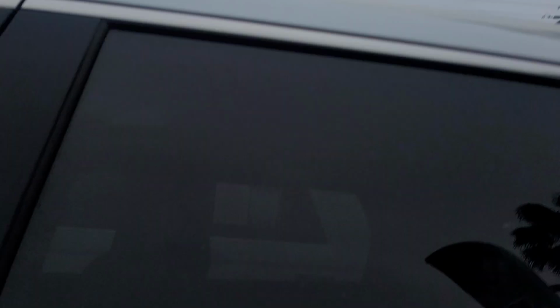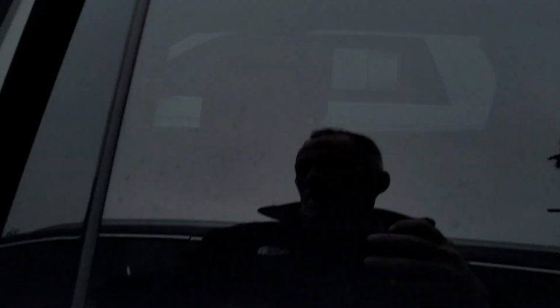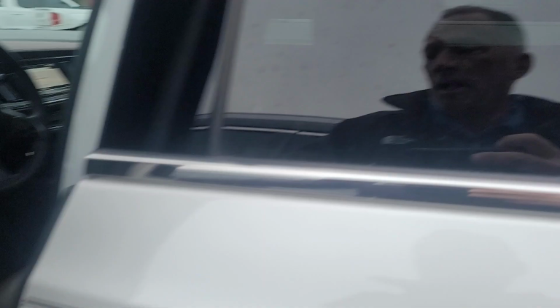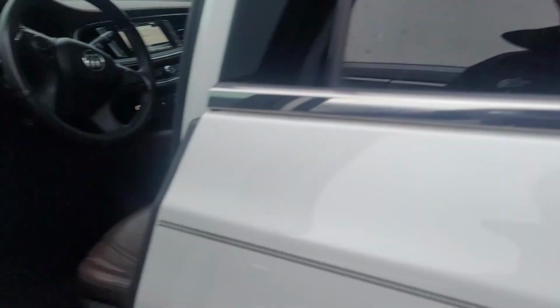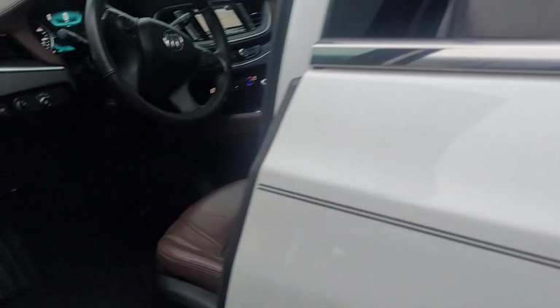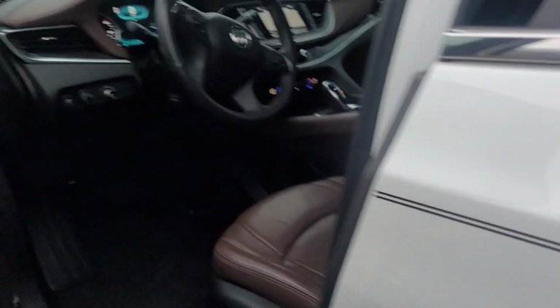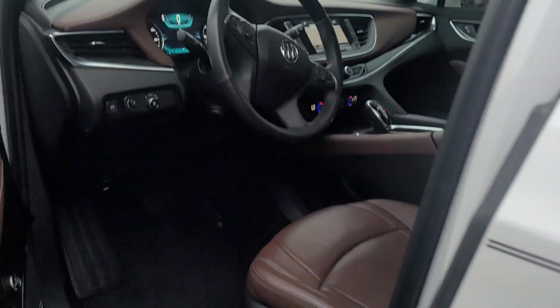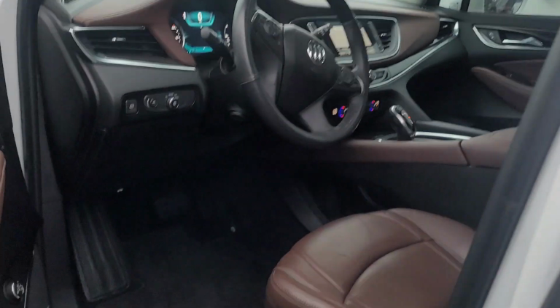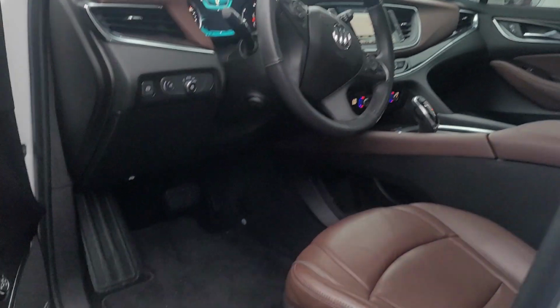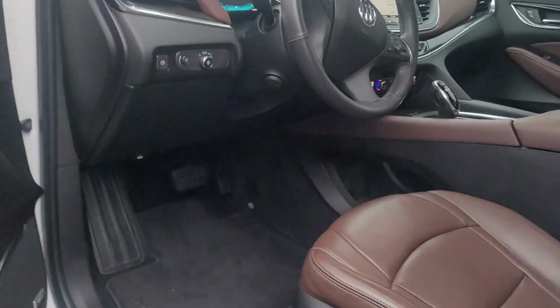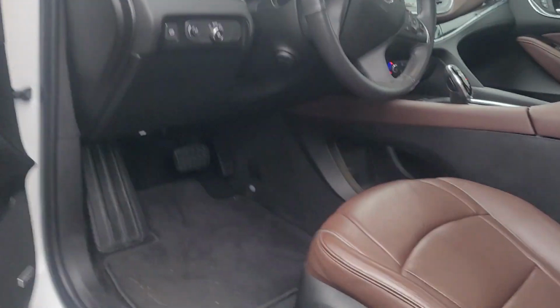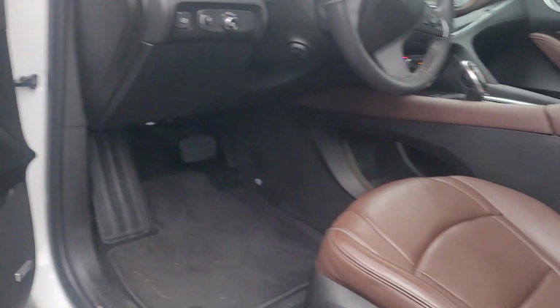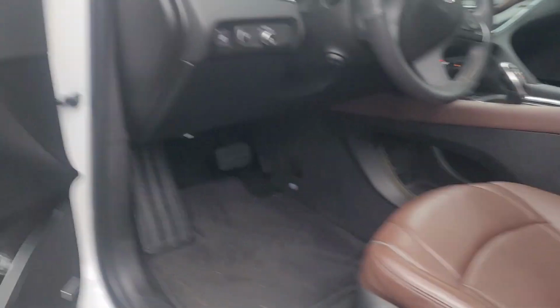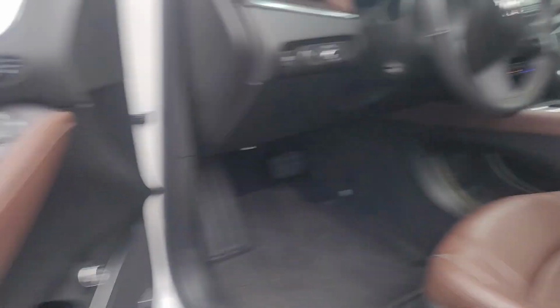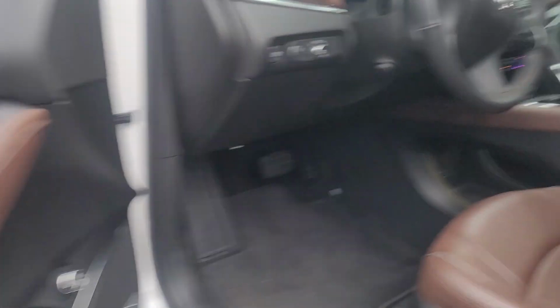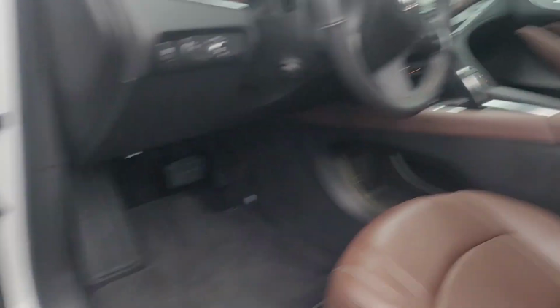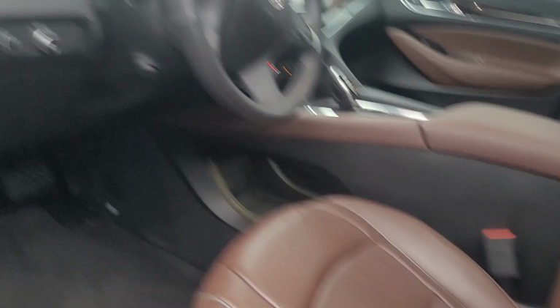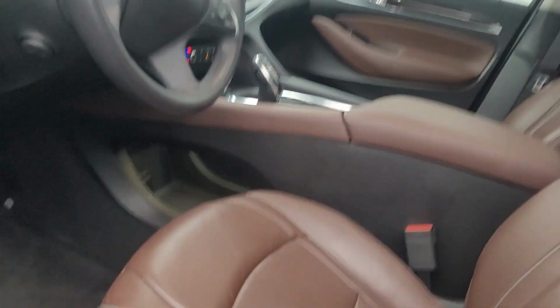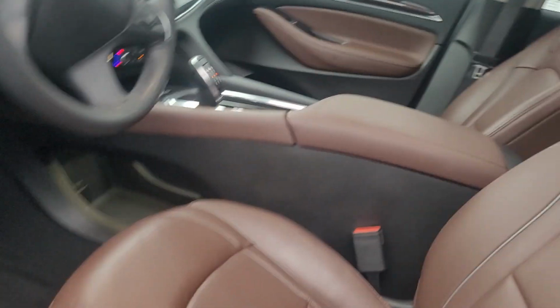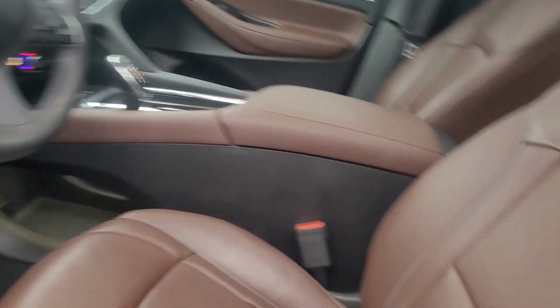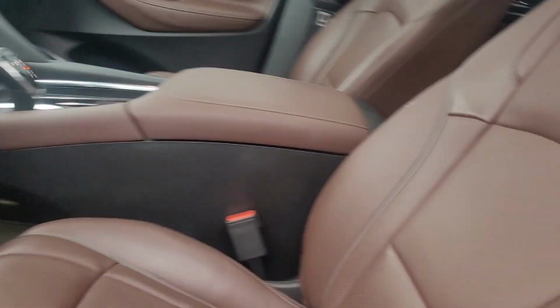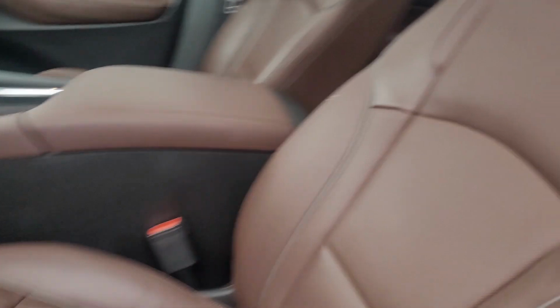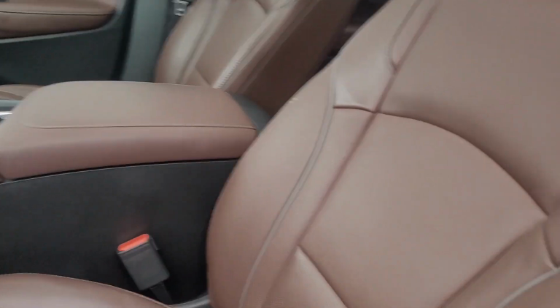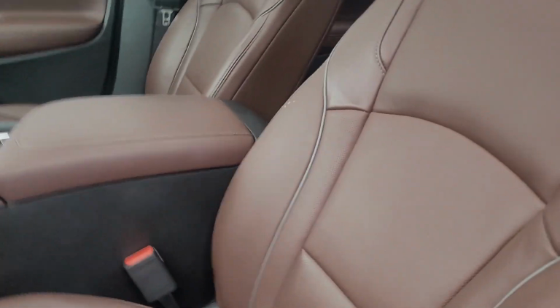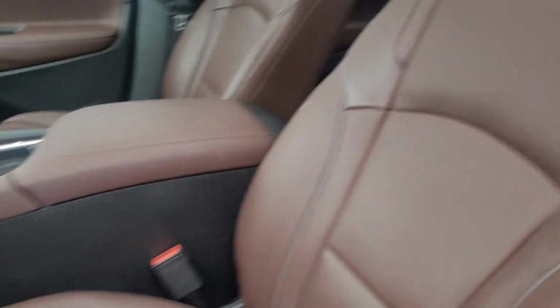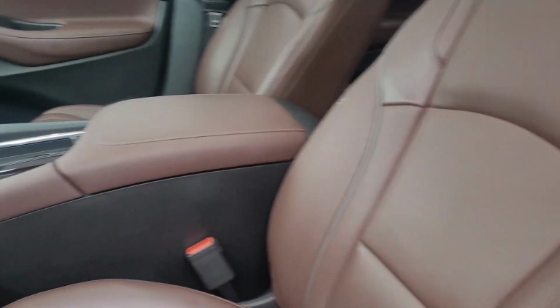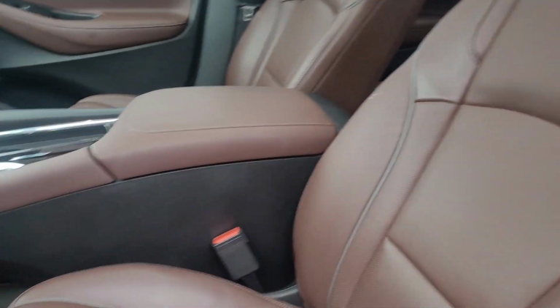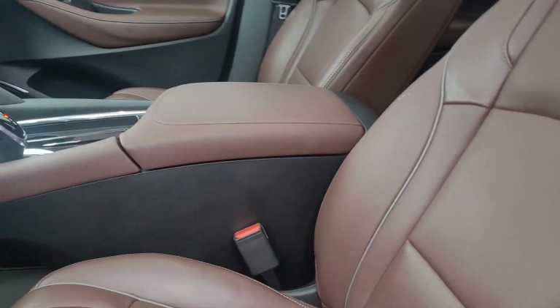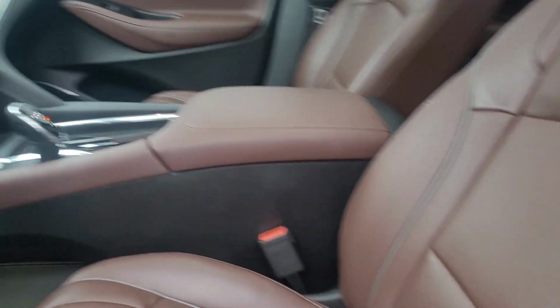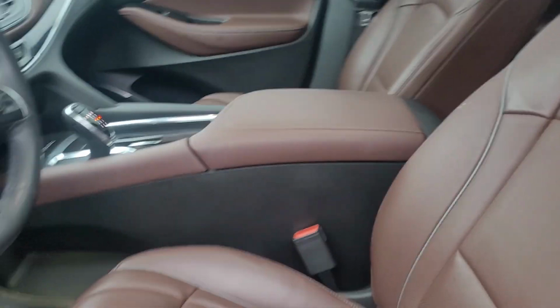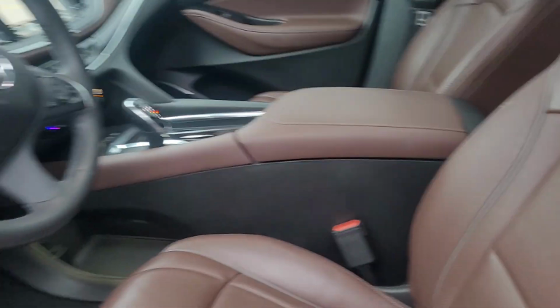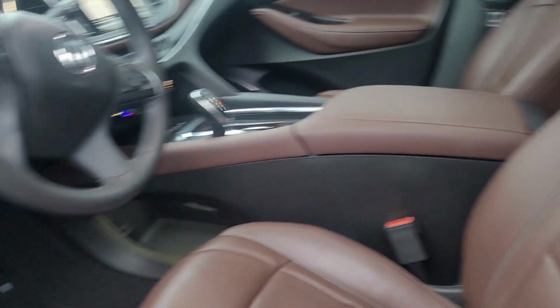So you've got the nice moonroofs up in the front. Love the dark brown interior.